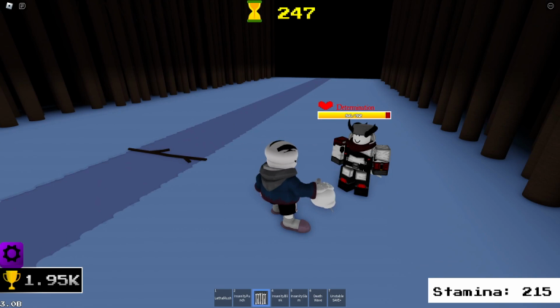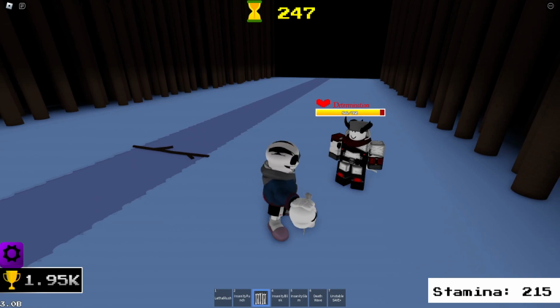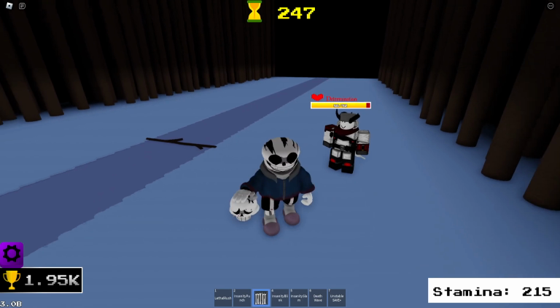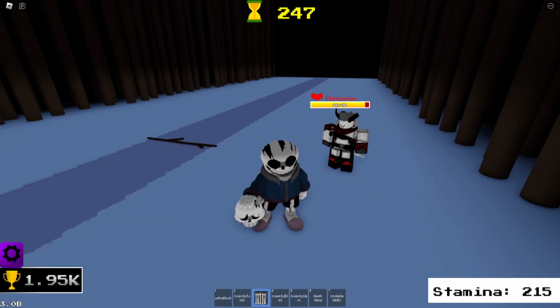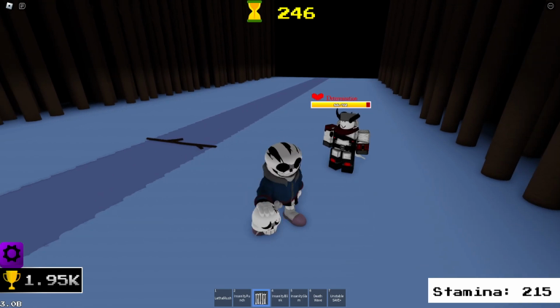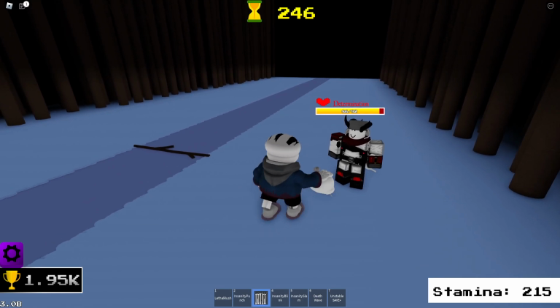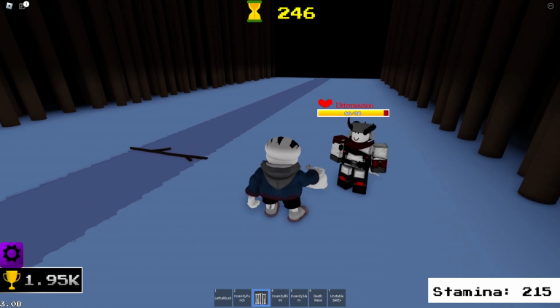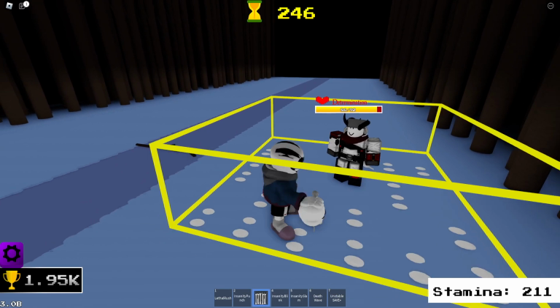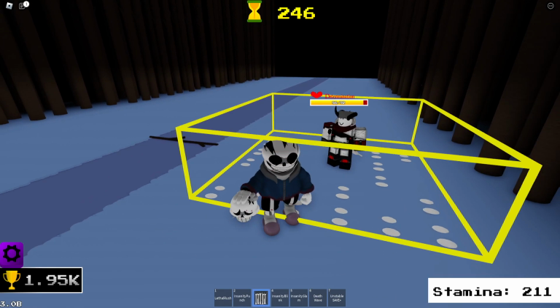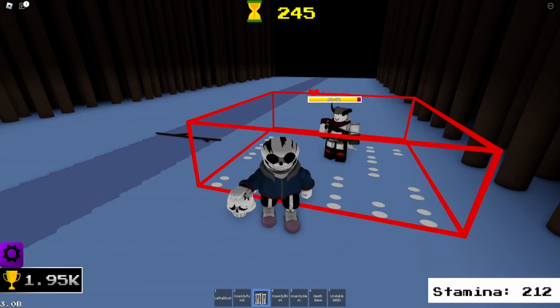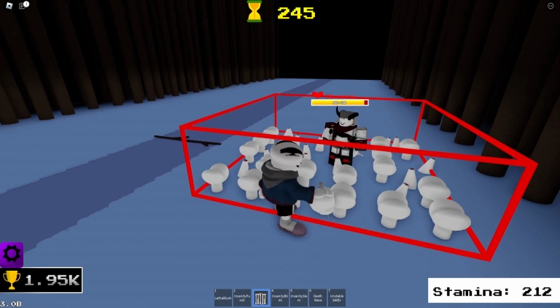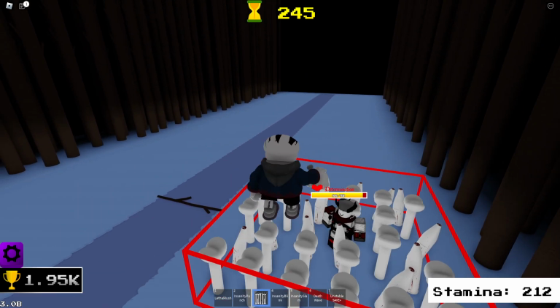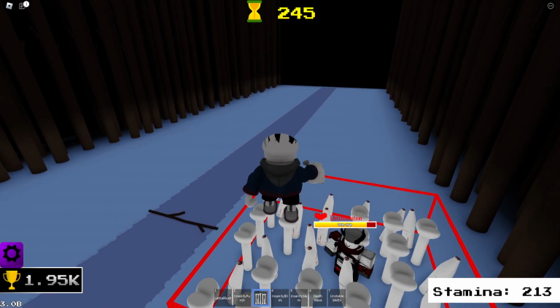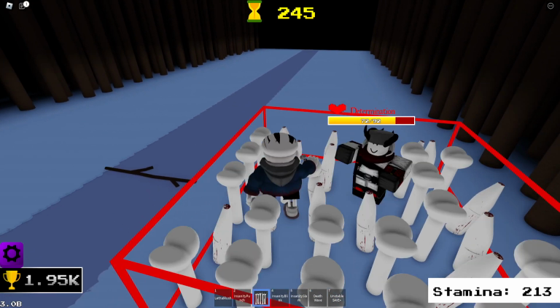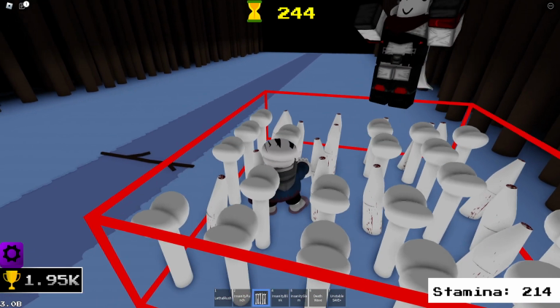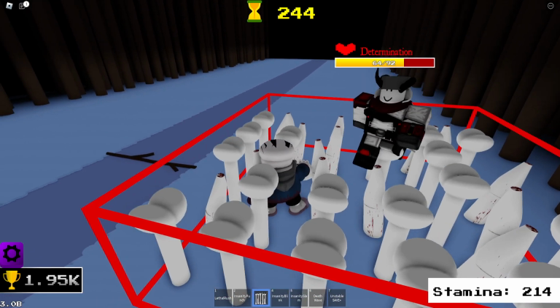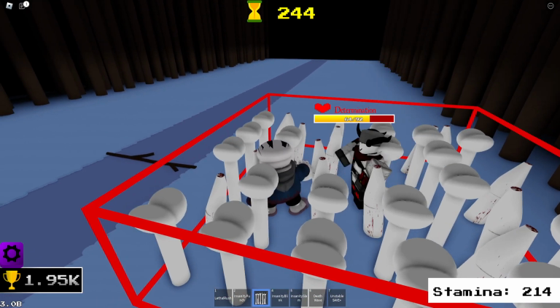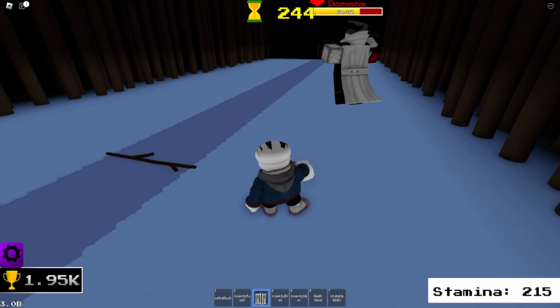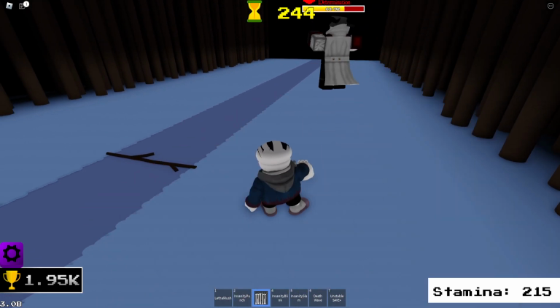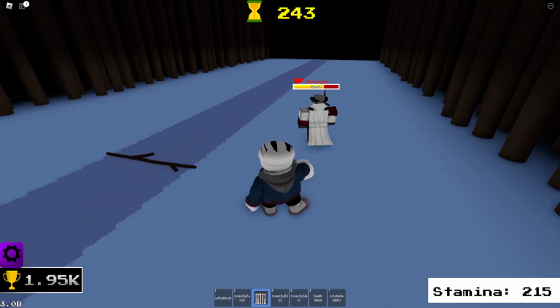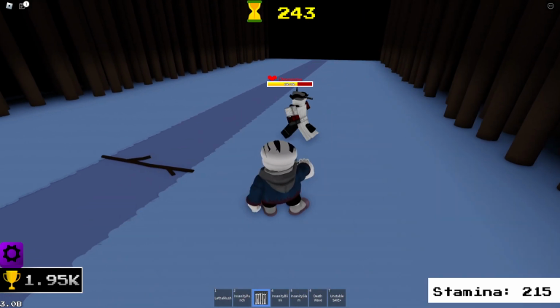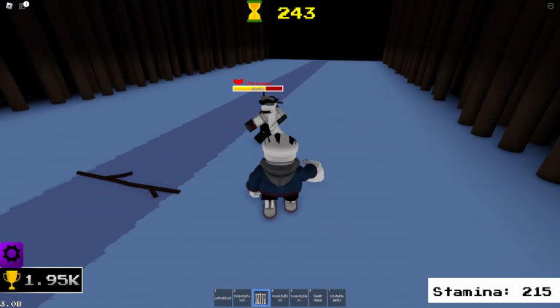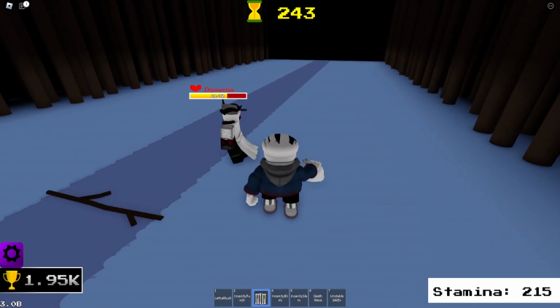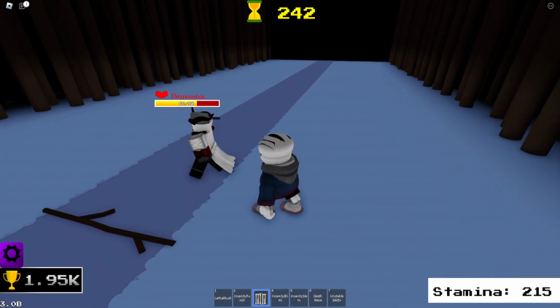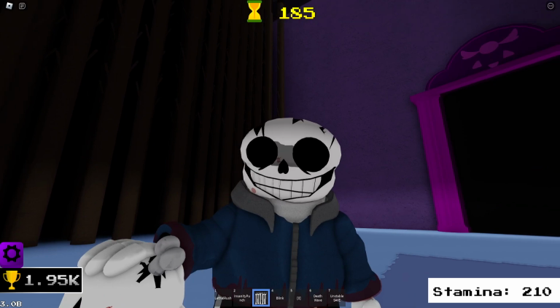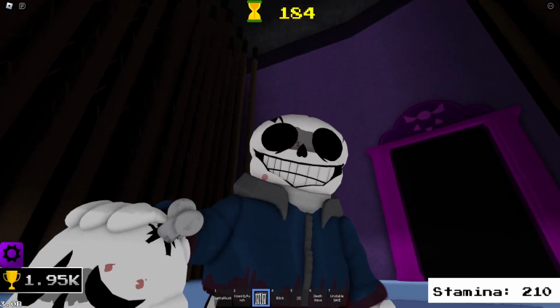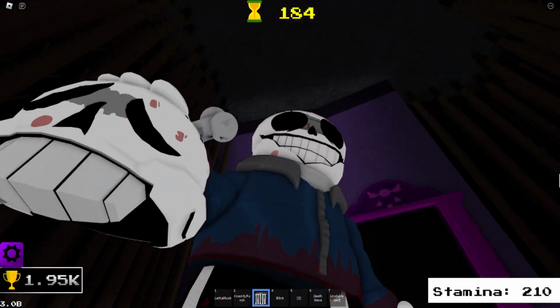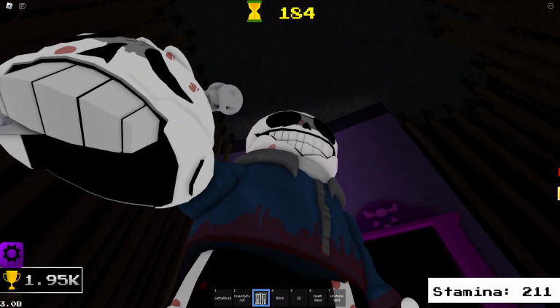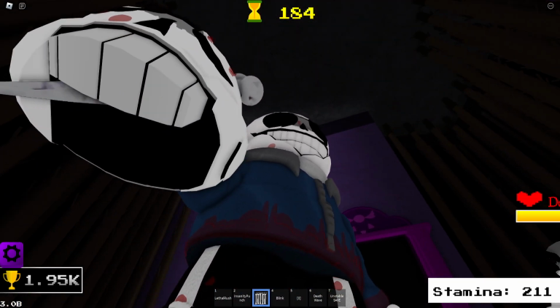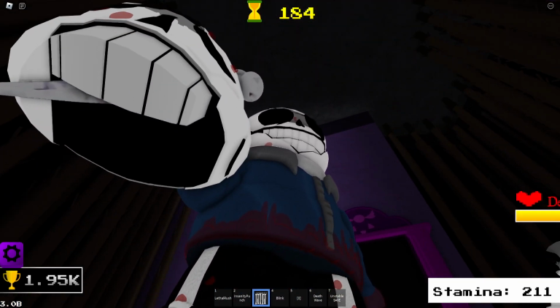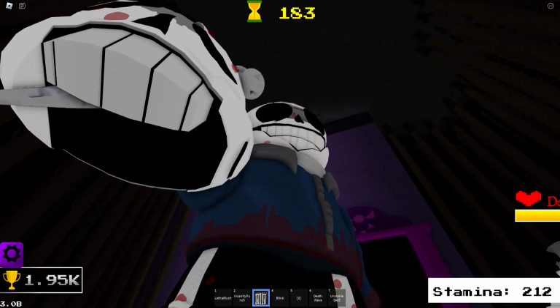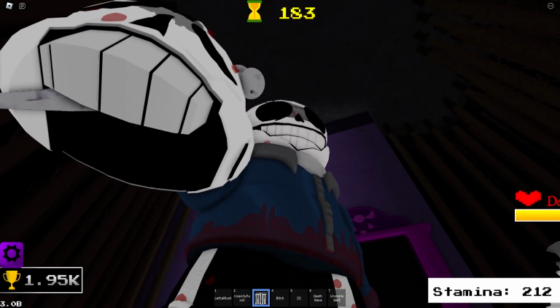Three characters are reworked: Little Tail and Classic, as you can see, and then Insanity over here. The first one I'm going to go over is Little Tail.